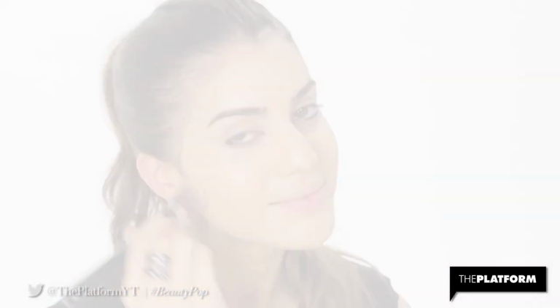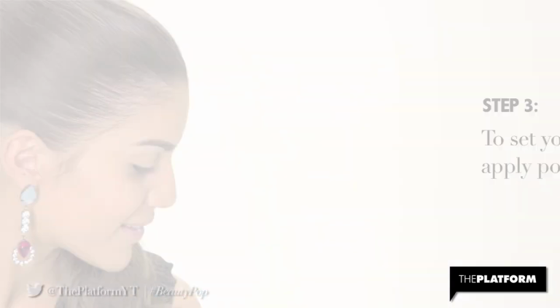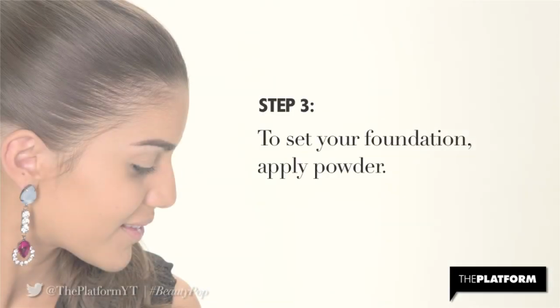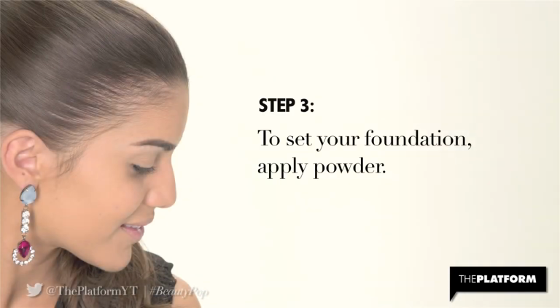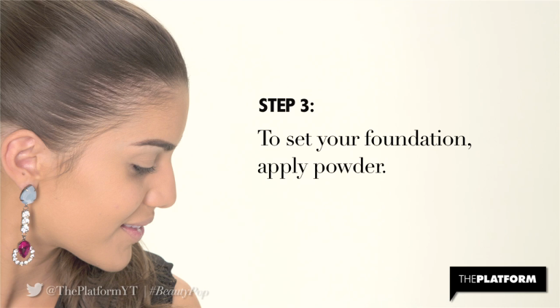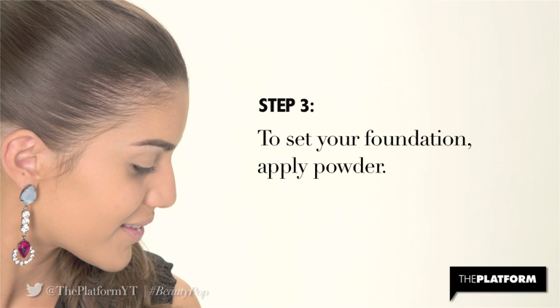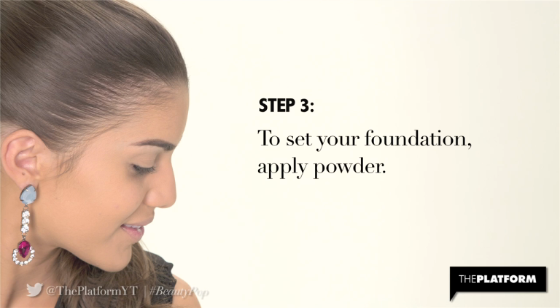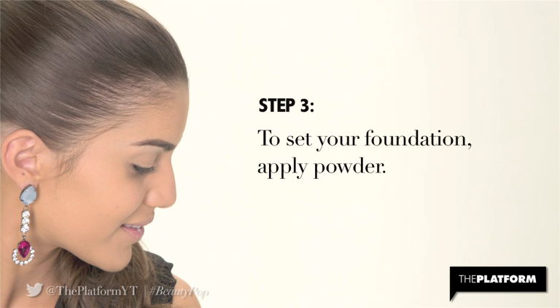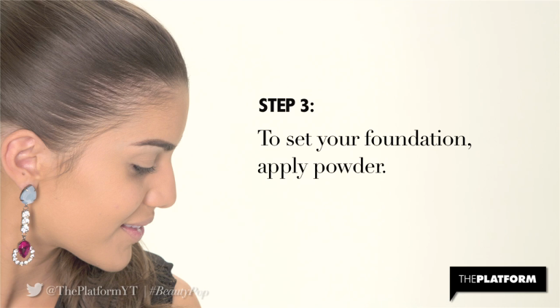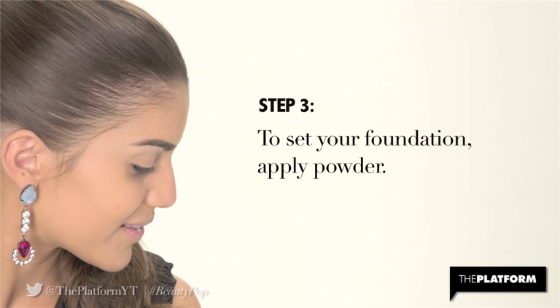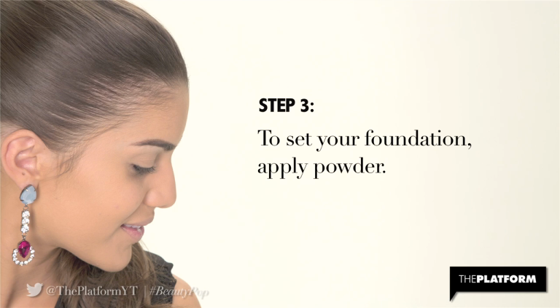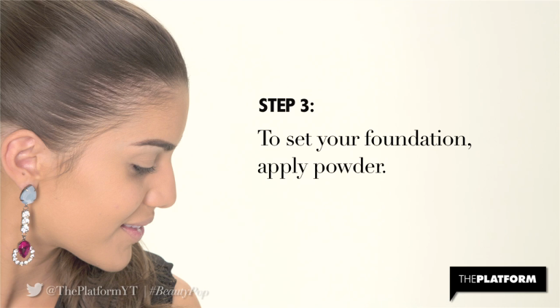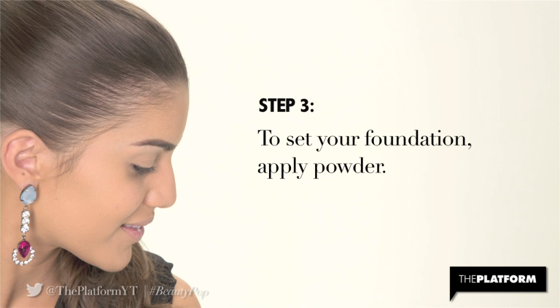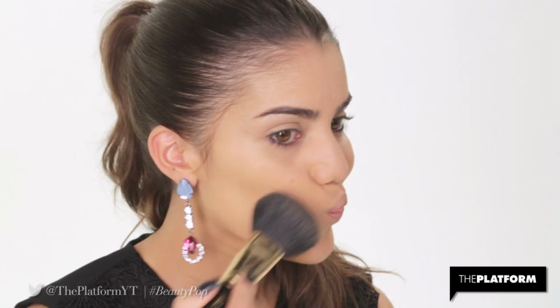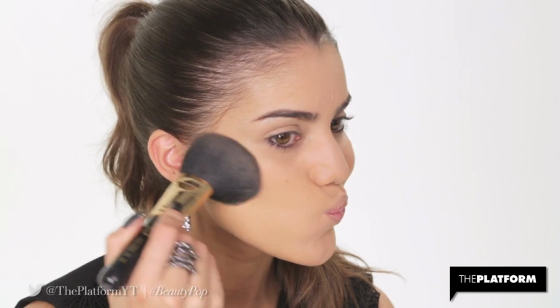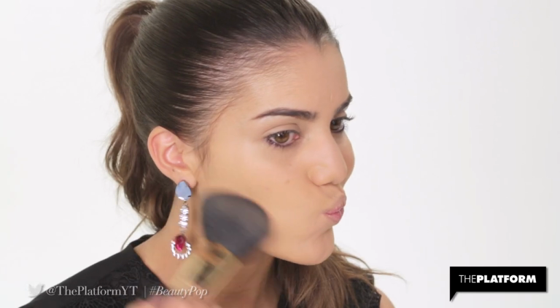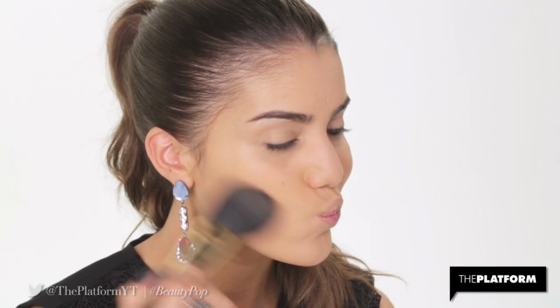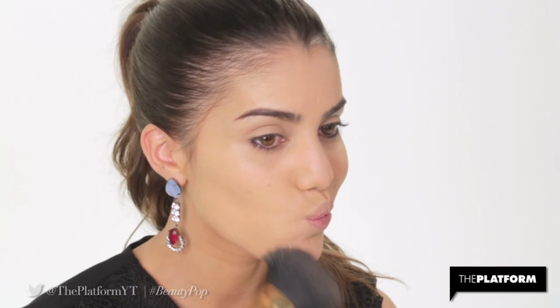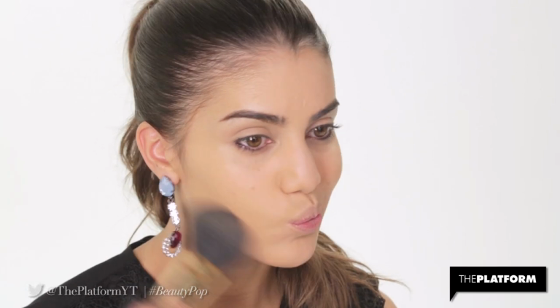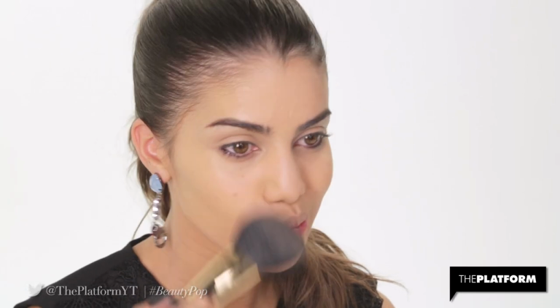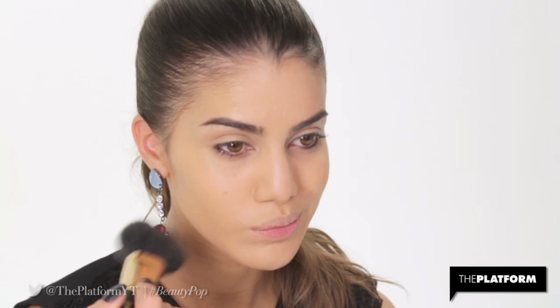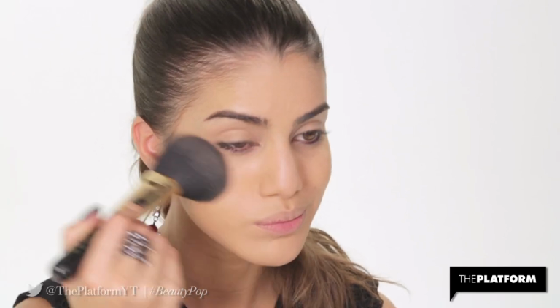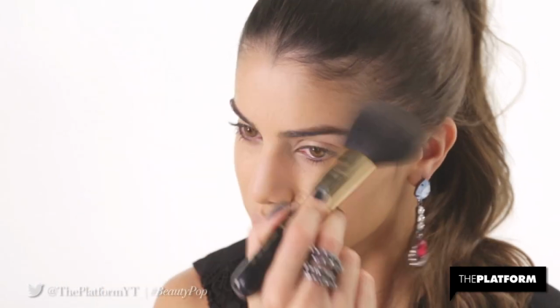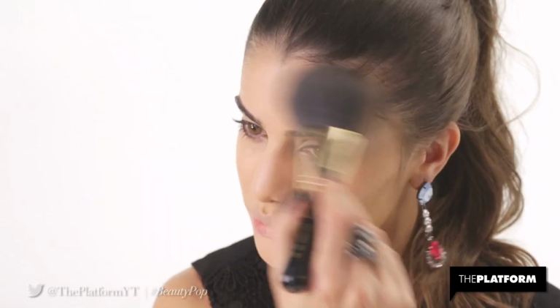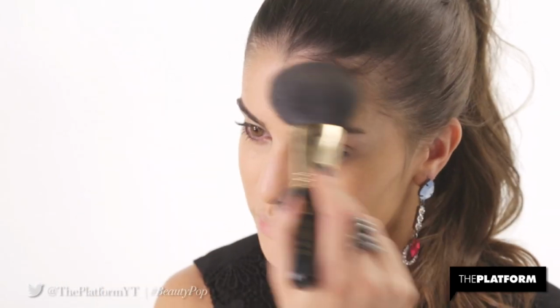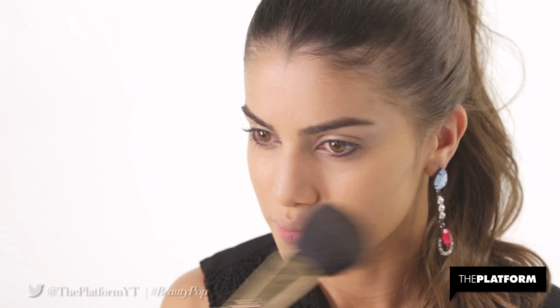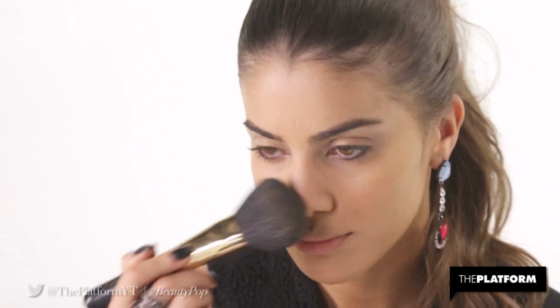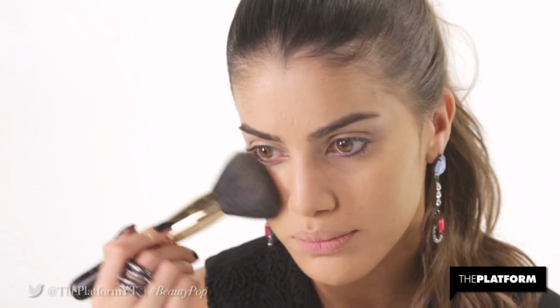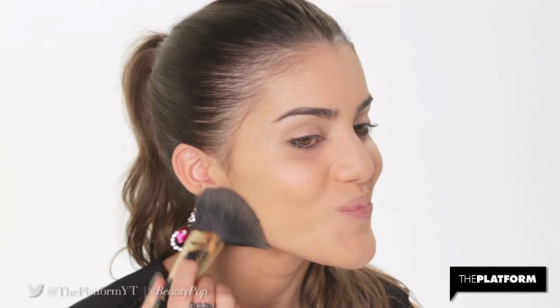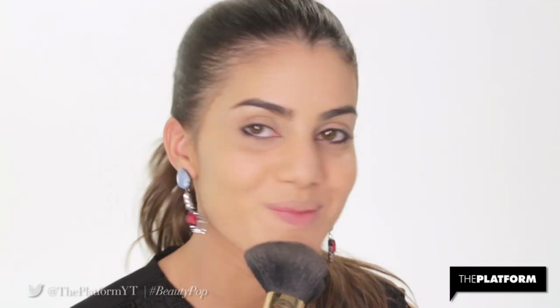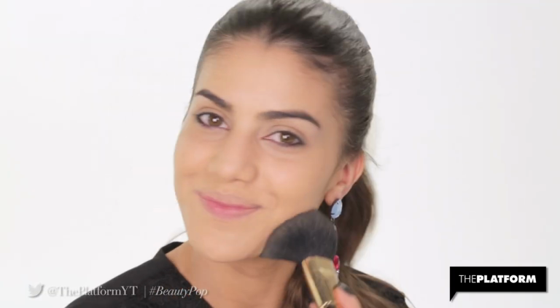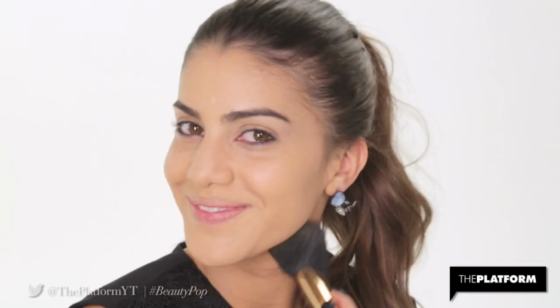Step 3. To set your foundation, apply powder. I'm using MAC Mineralized Skin Finish for its matte finish and great hold.